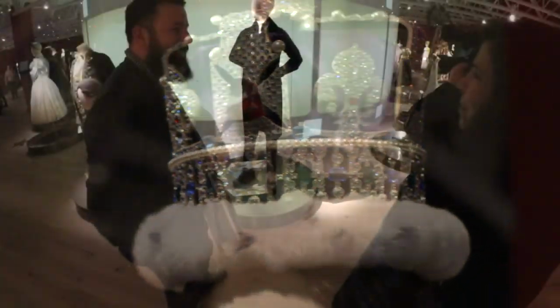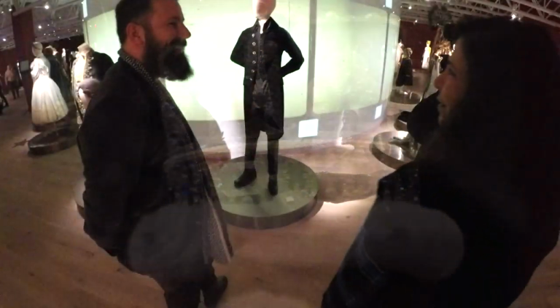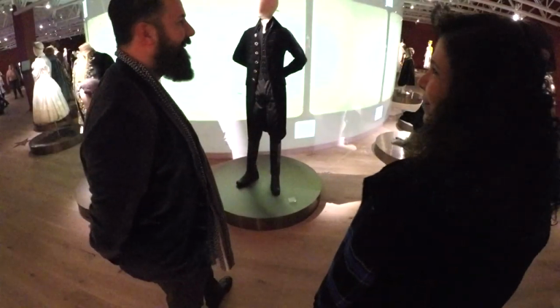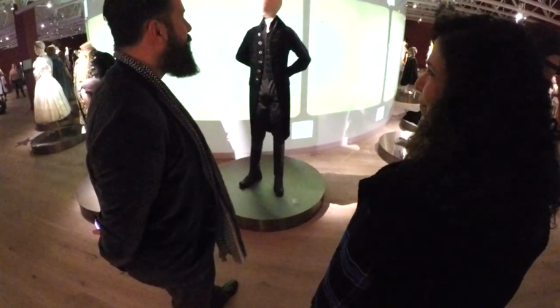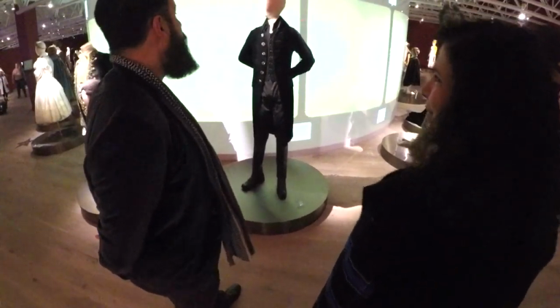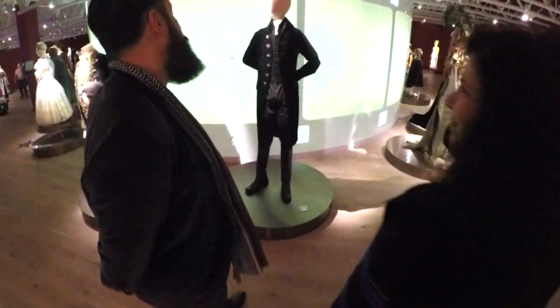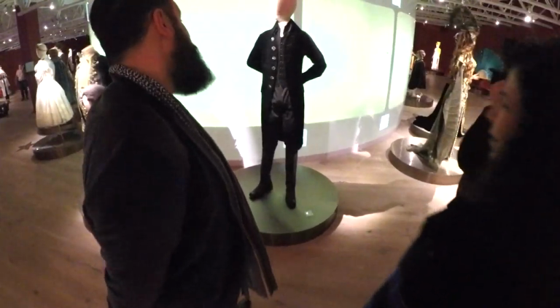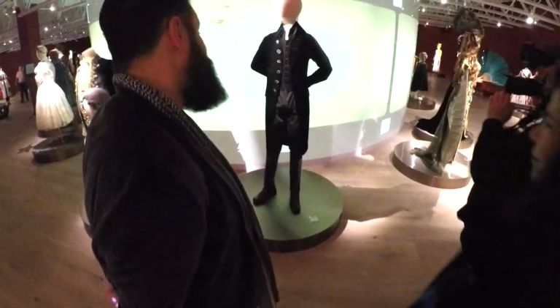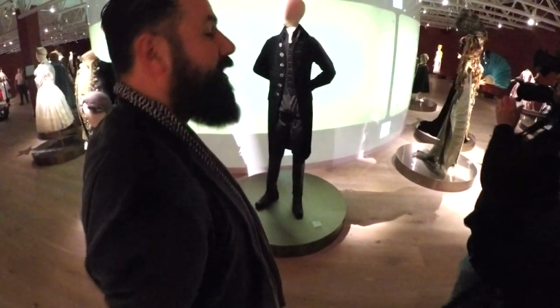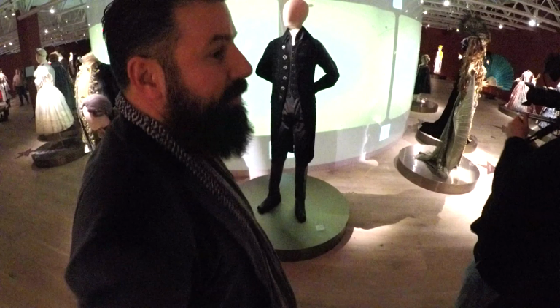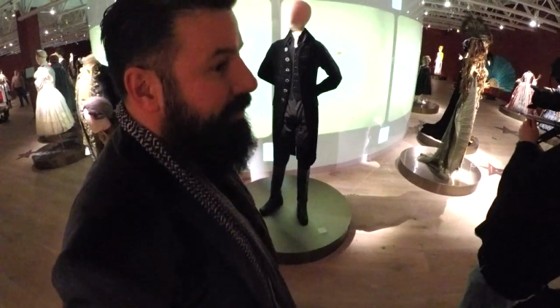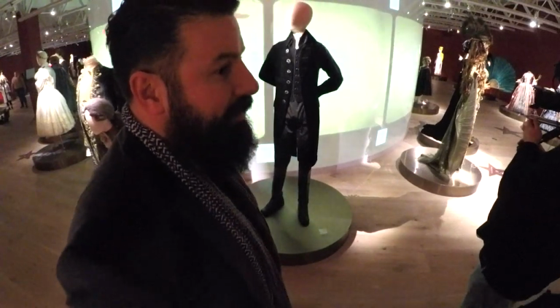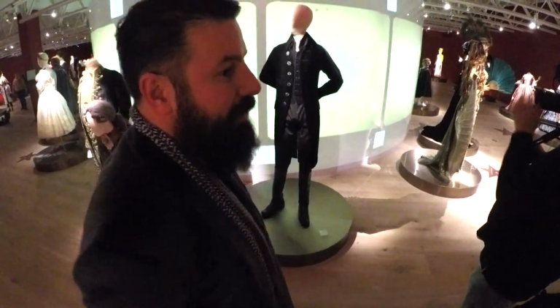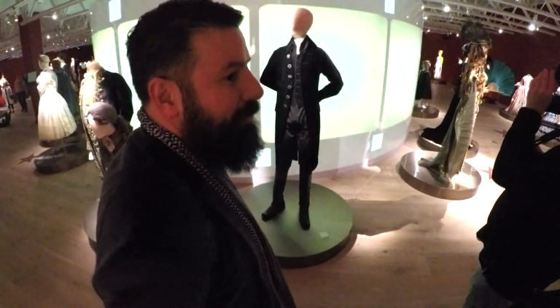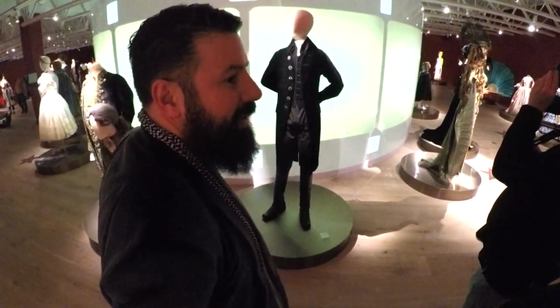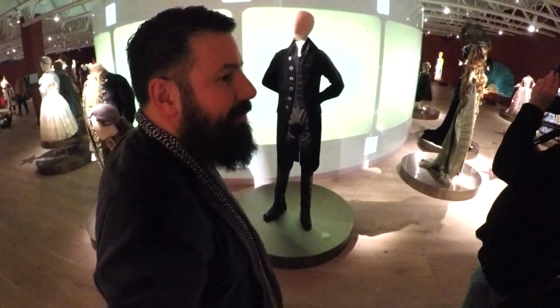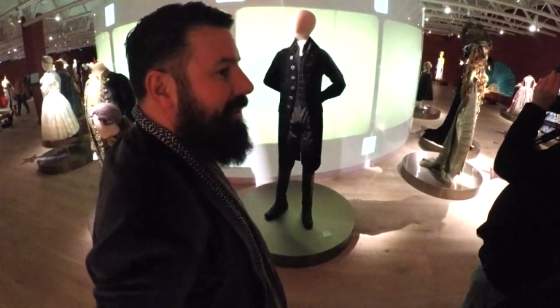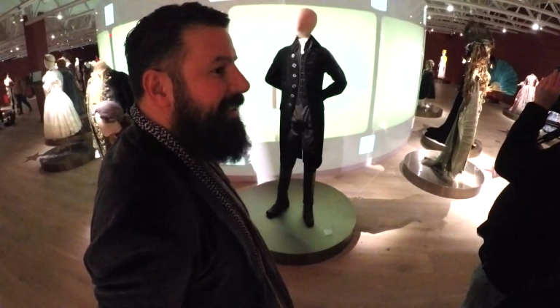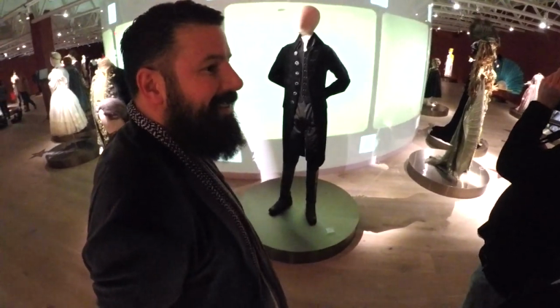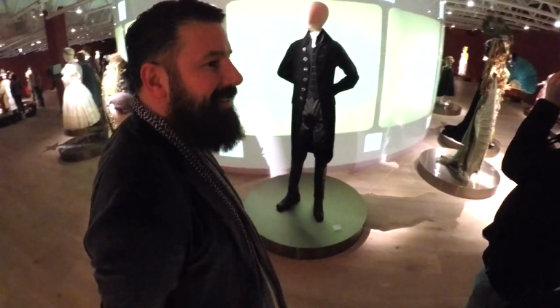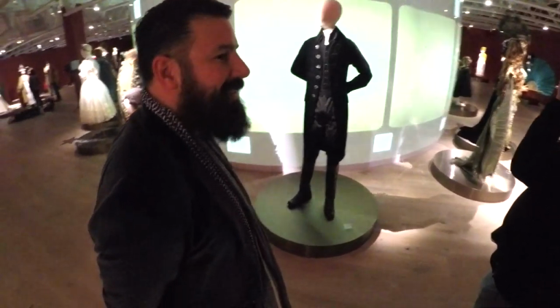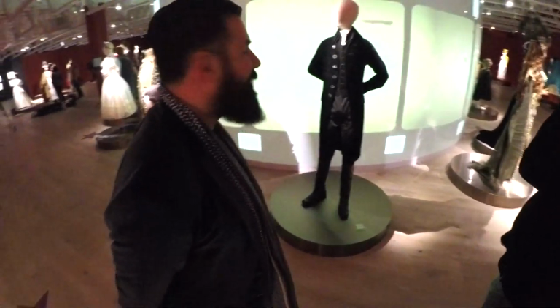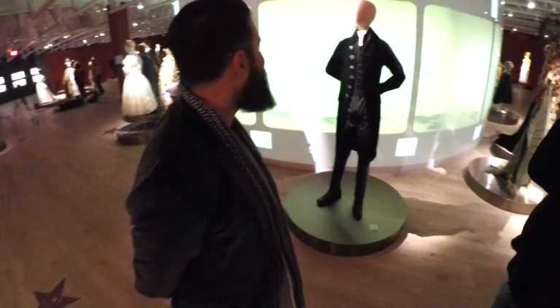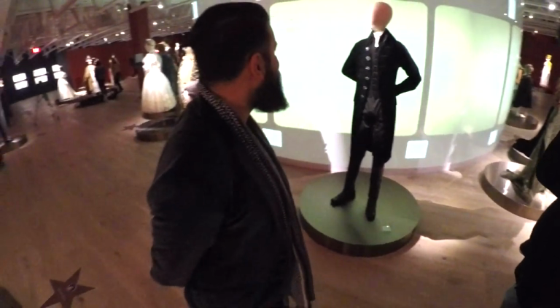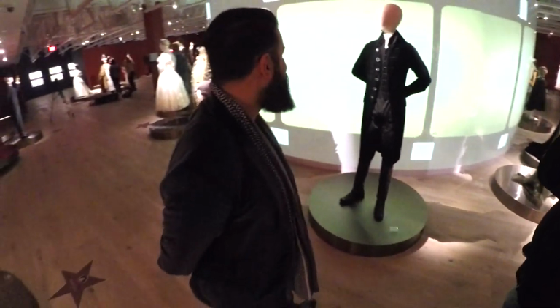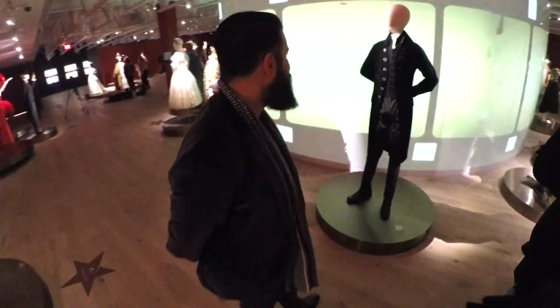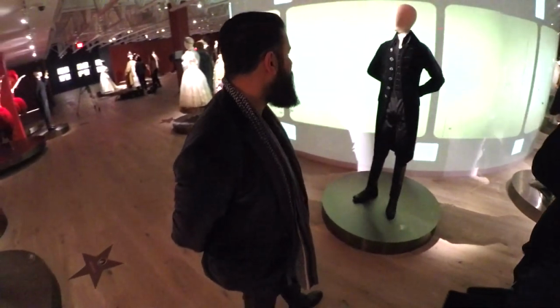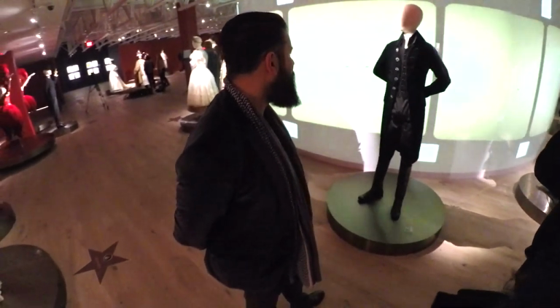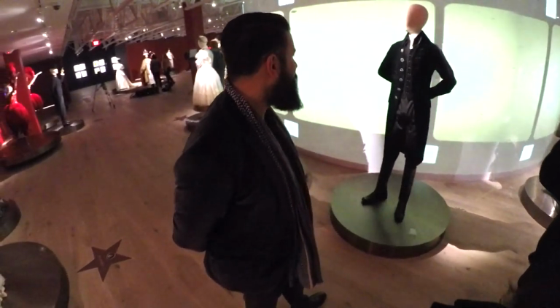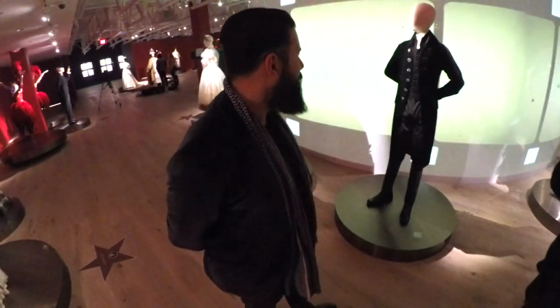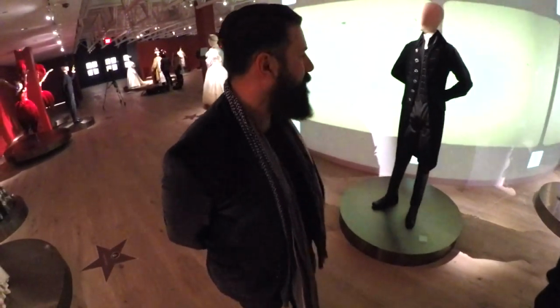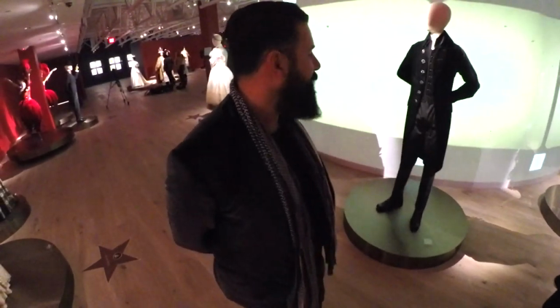Rafael Gomez, the director of fashion exhibitions at SCADFASH, says a good costume helps actors develop their character.